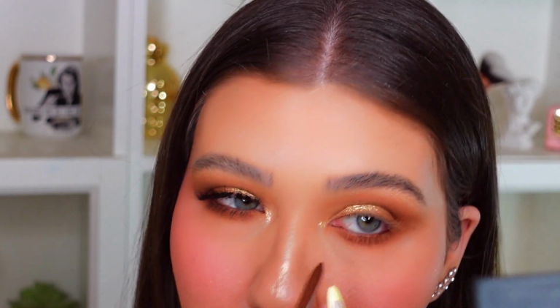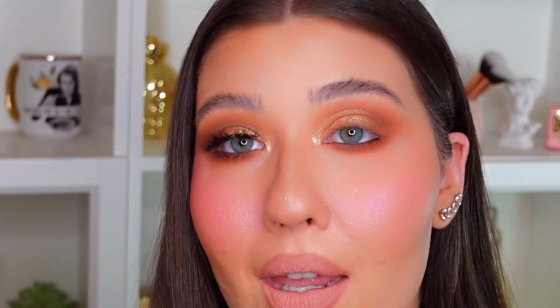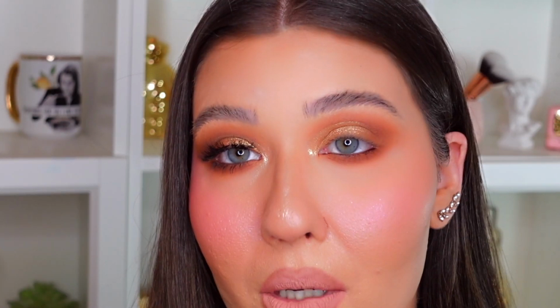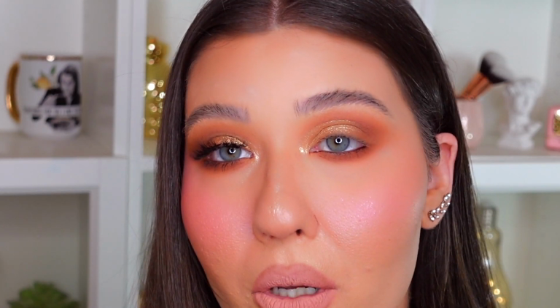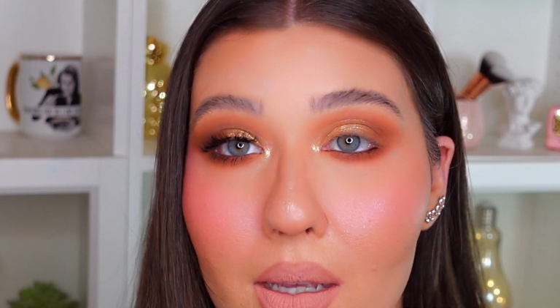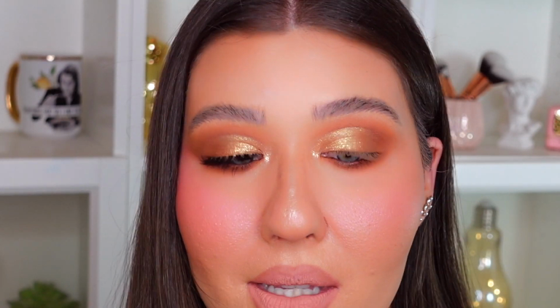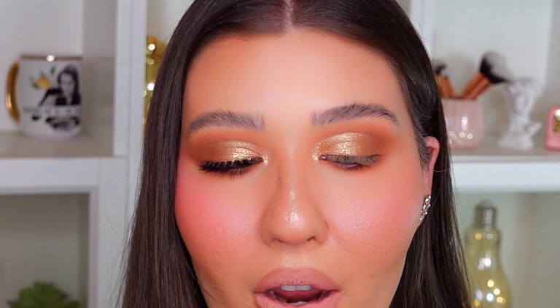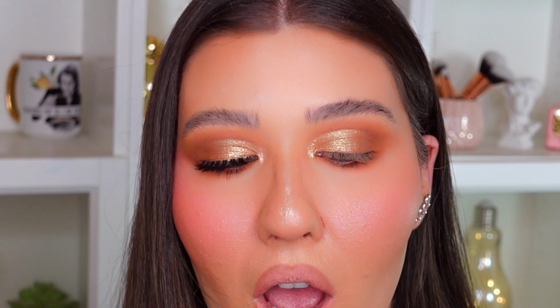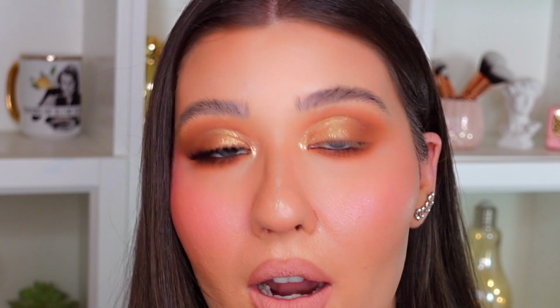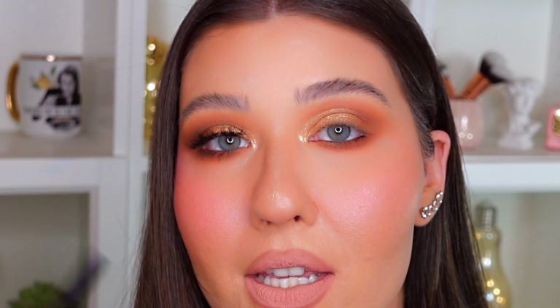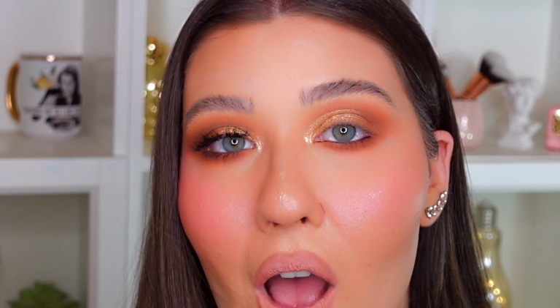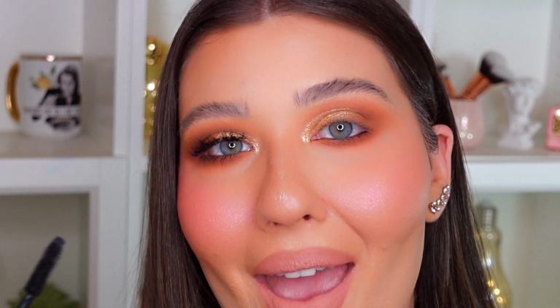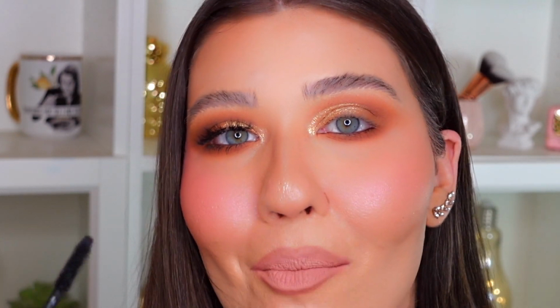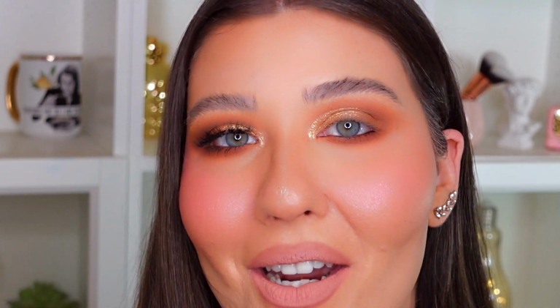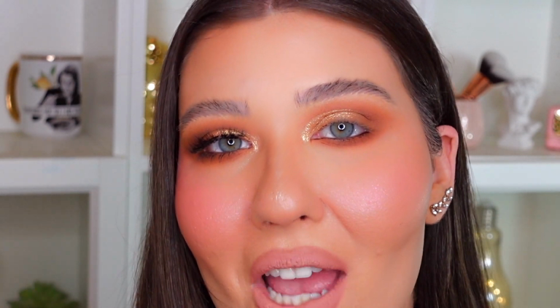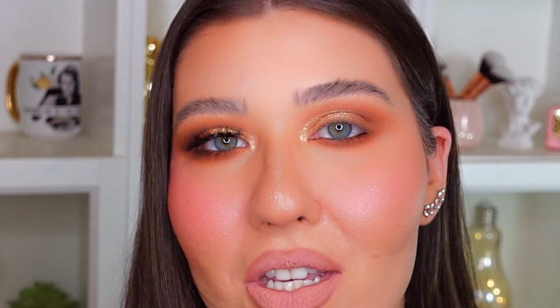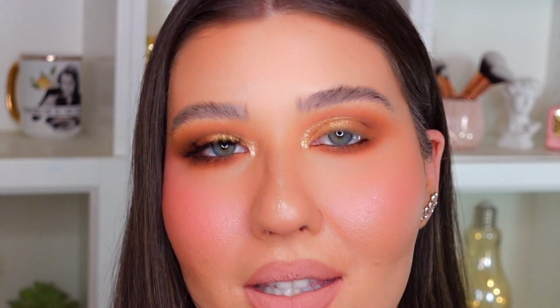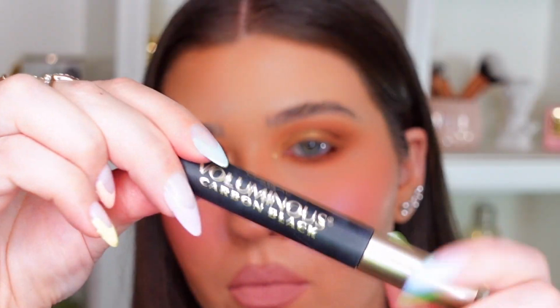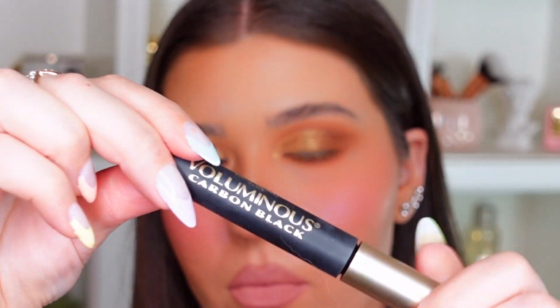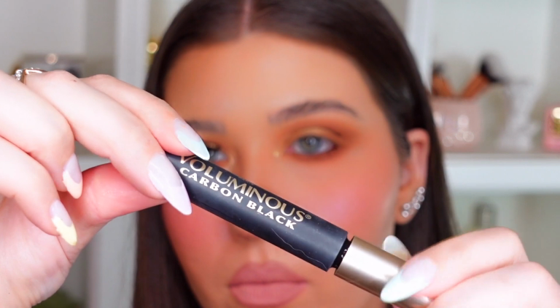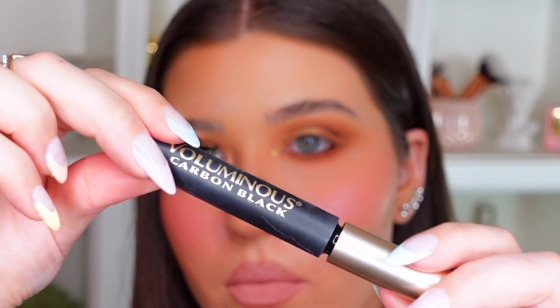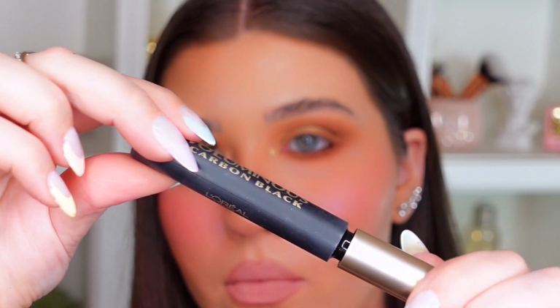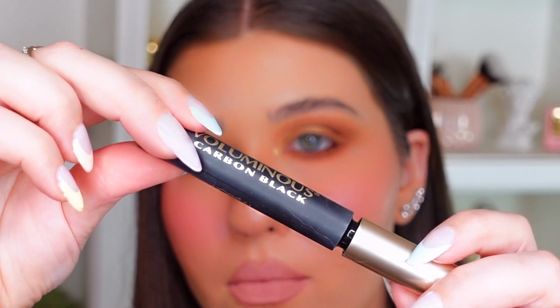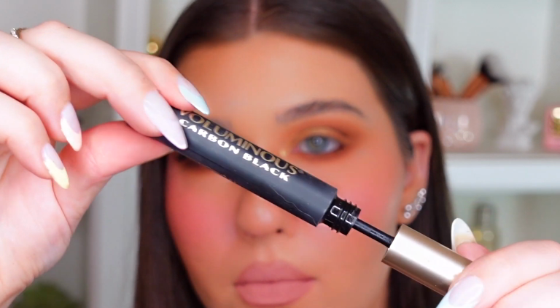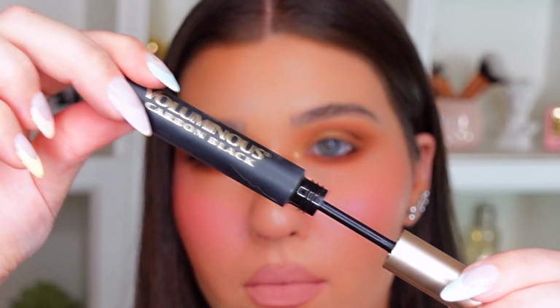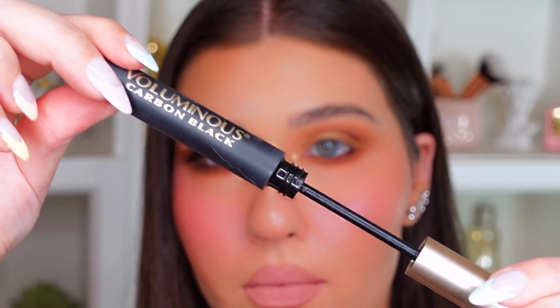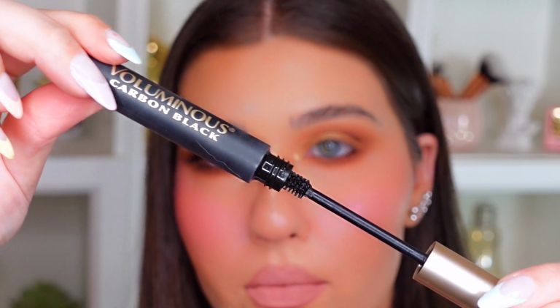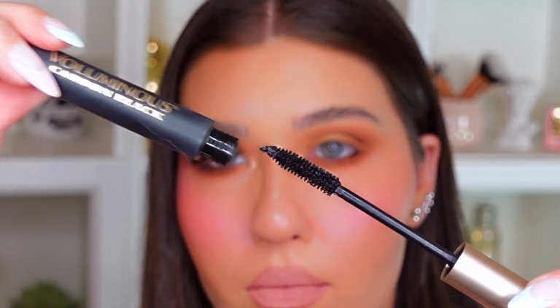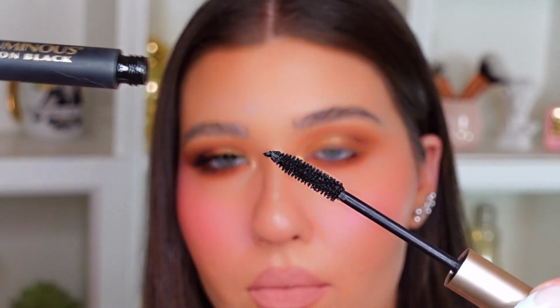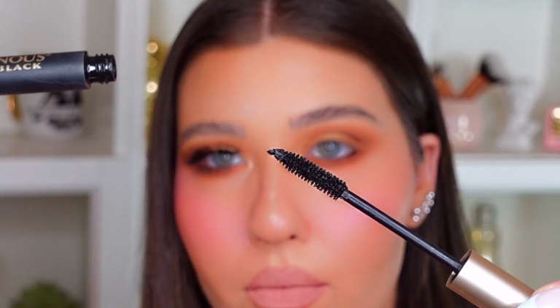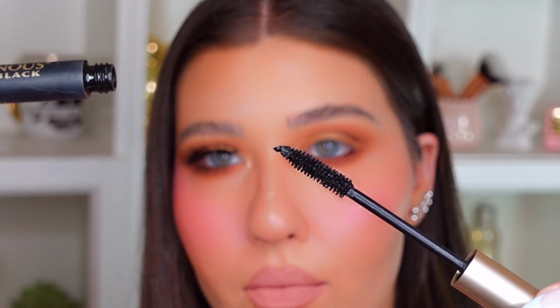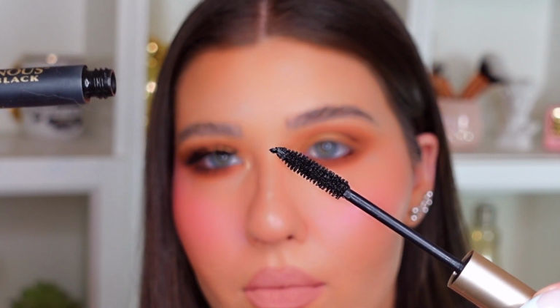Now we're going to put on some mascara on the top and bottom lashes. I'm going to be using this L'Oreal Voluminous Carbon Black Mascara.